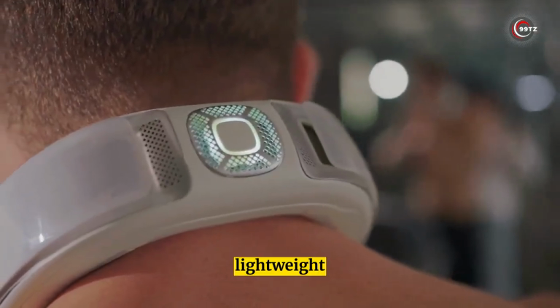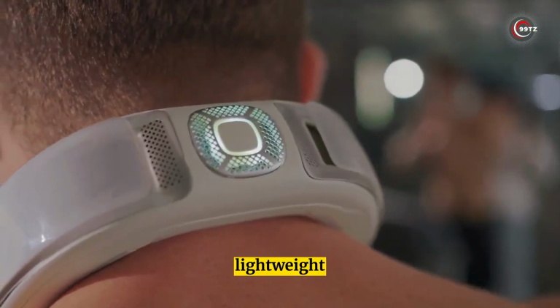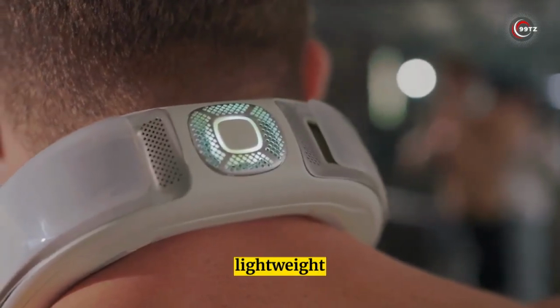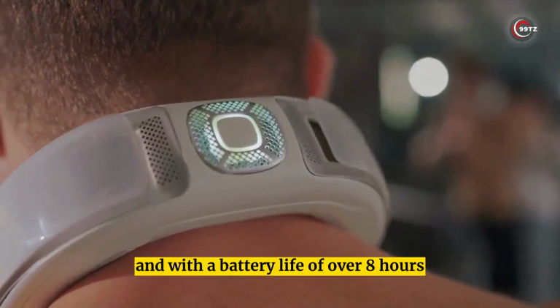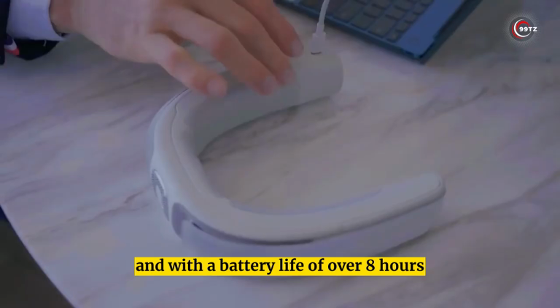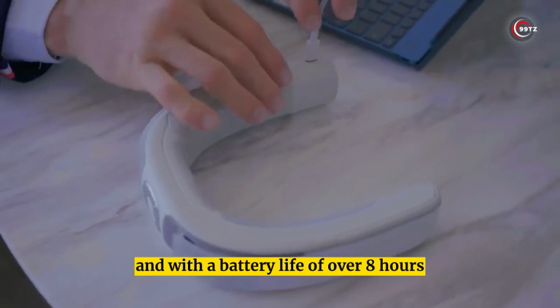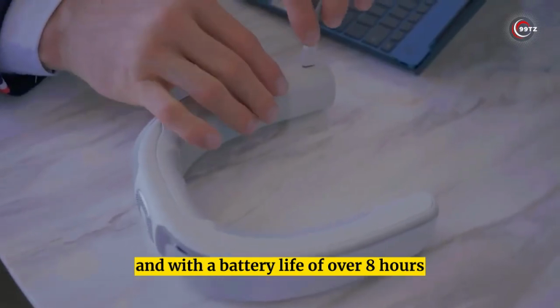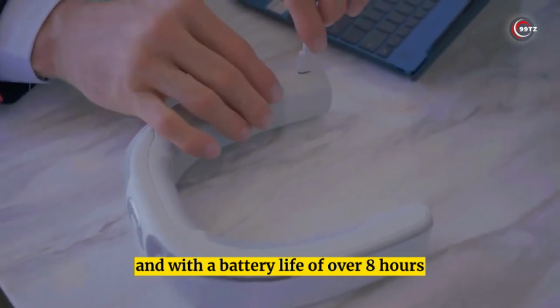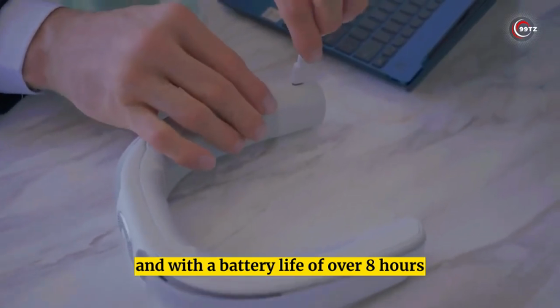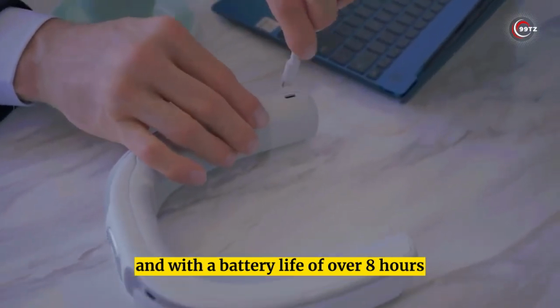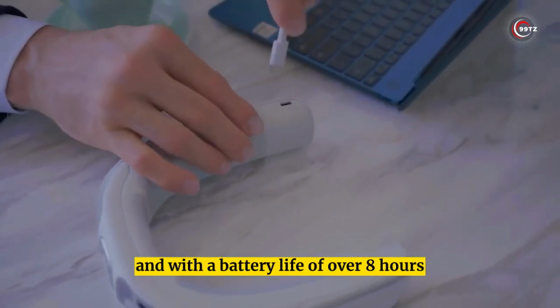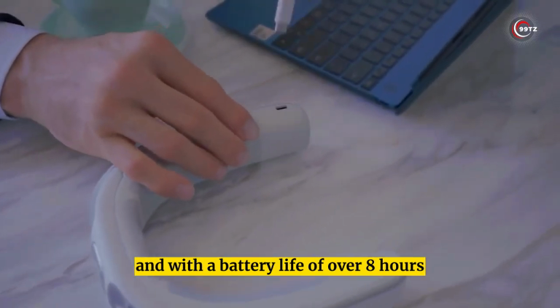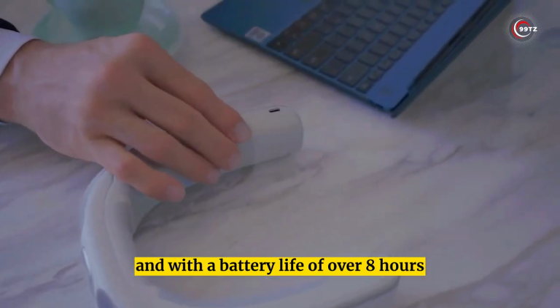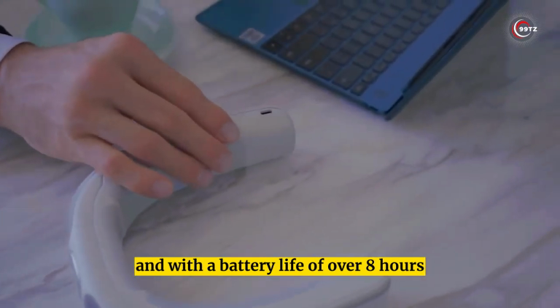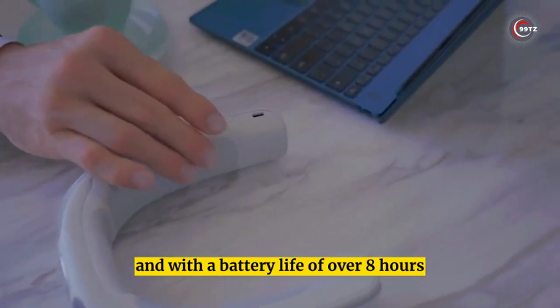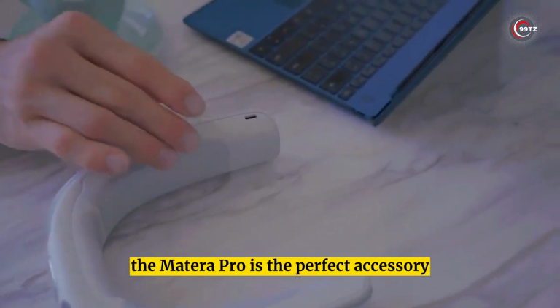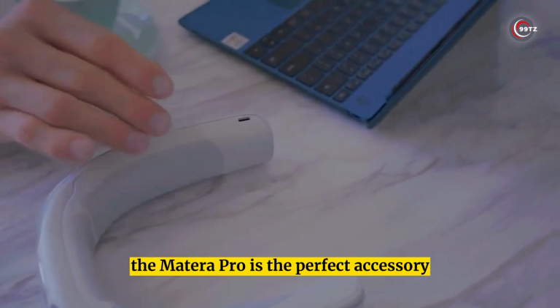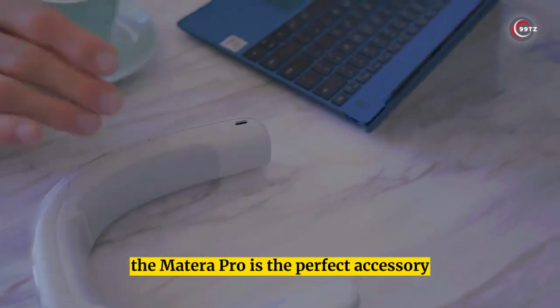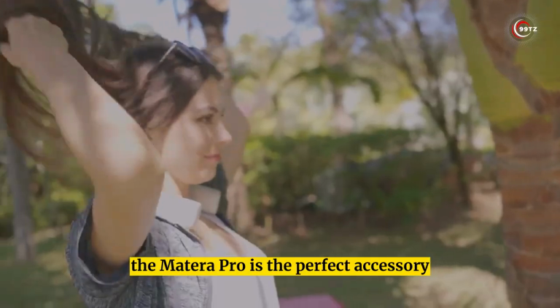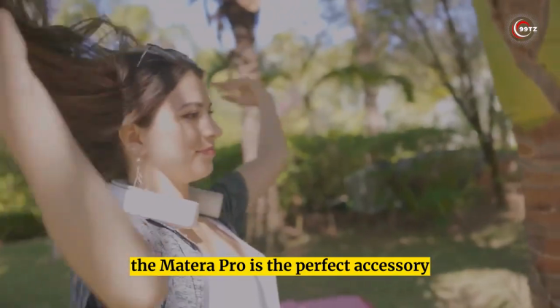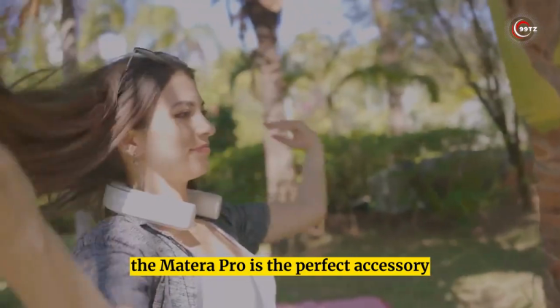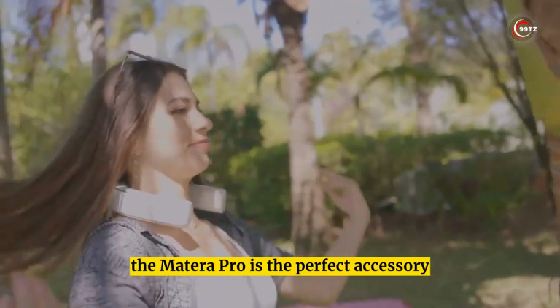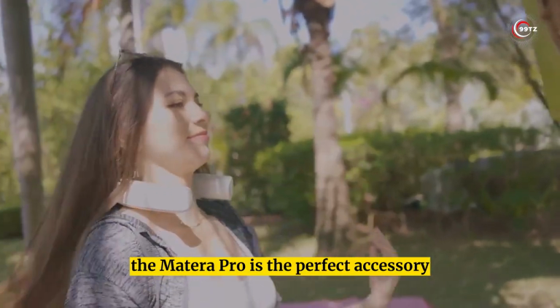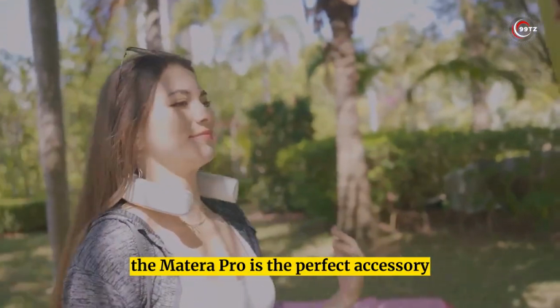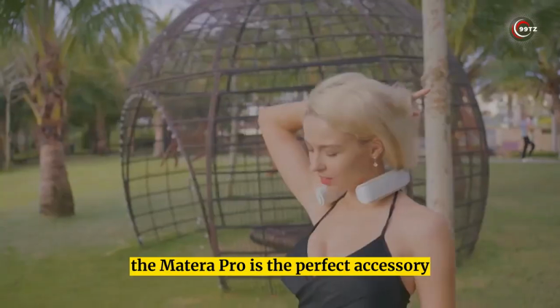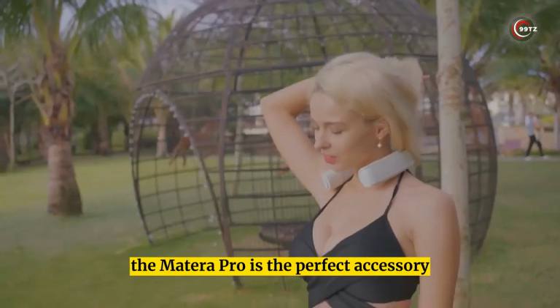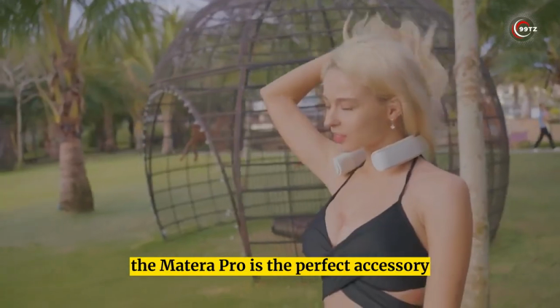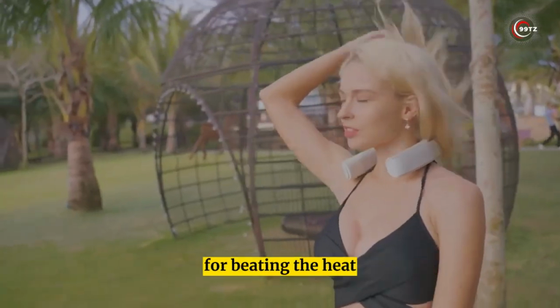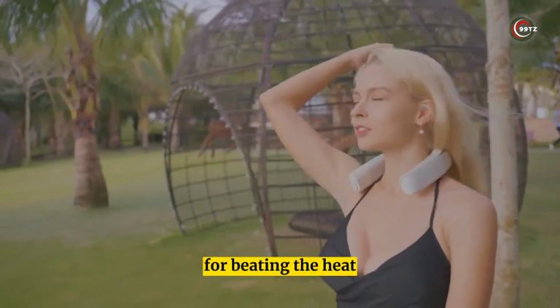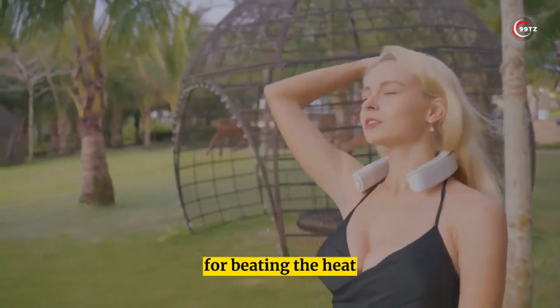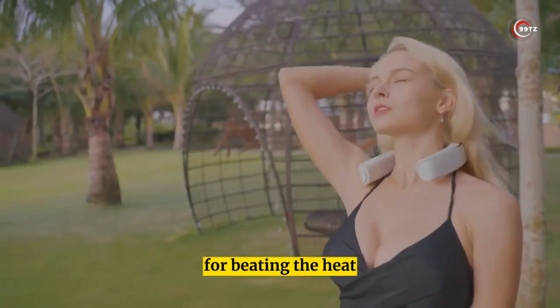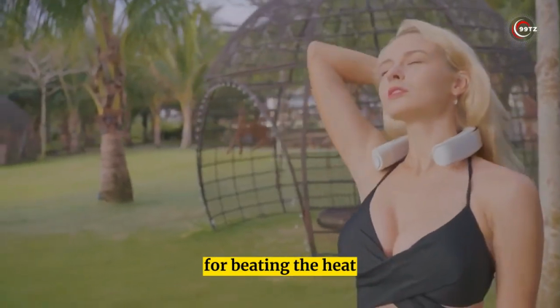Lightweight and with a battery life of over 8 hours, the Mitora Pro is the perfect accessory for beating the heat.